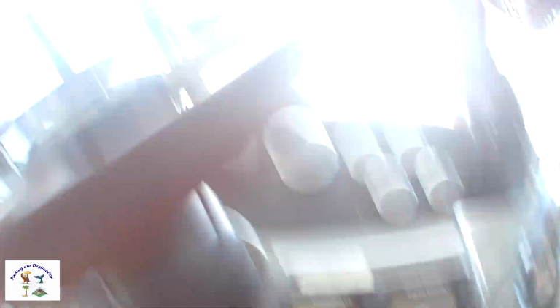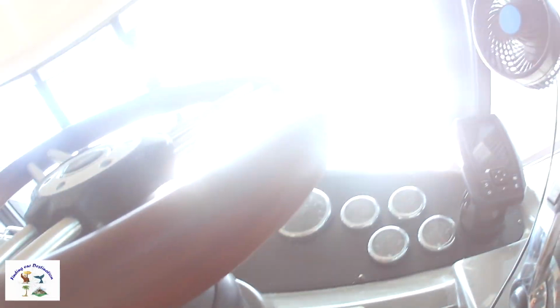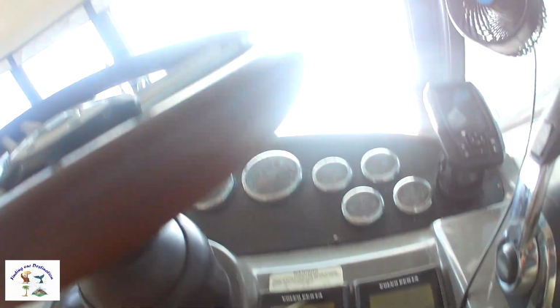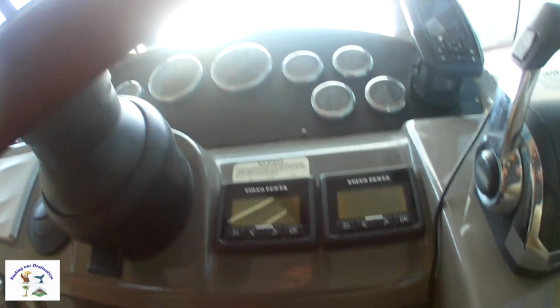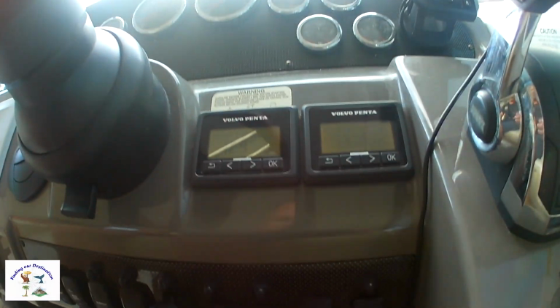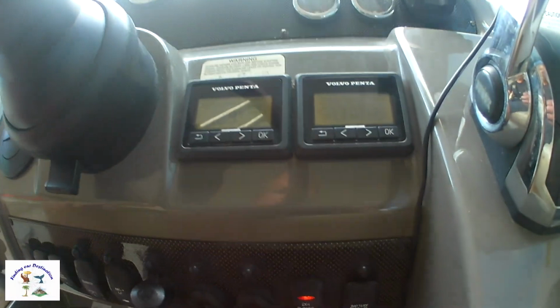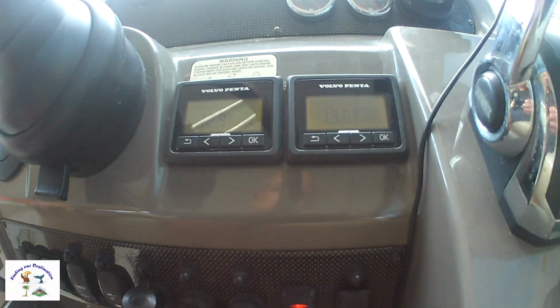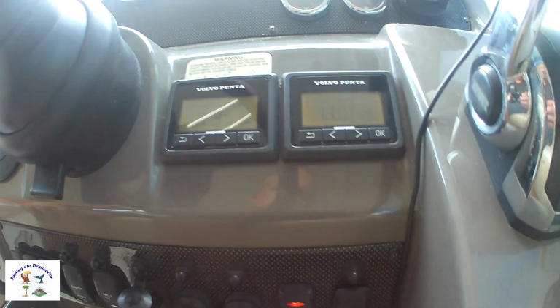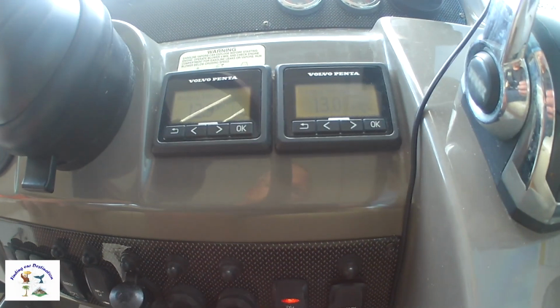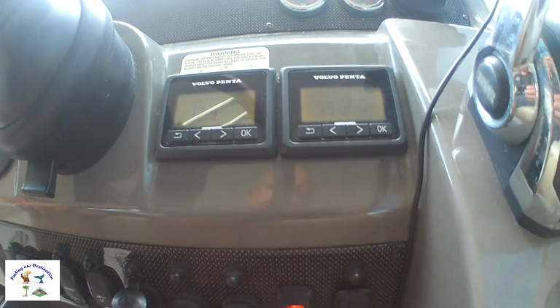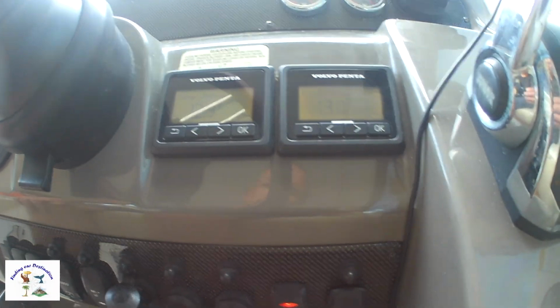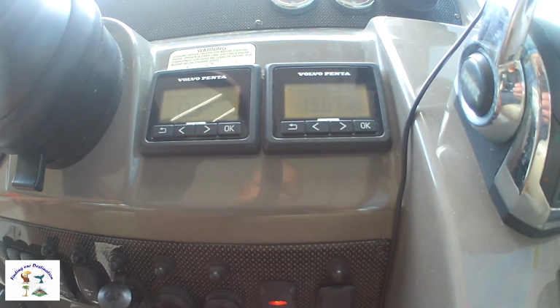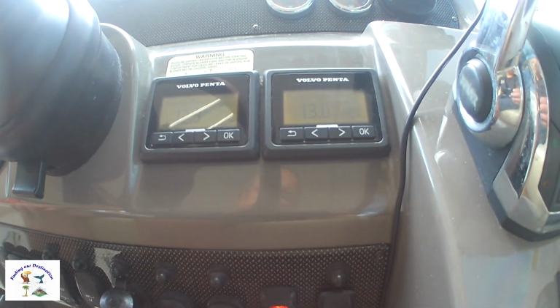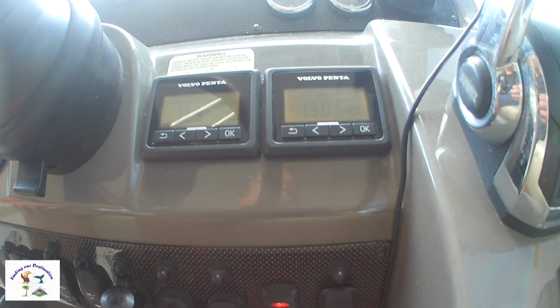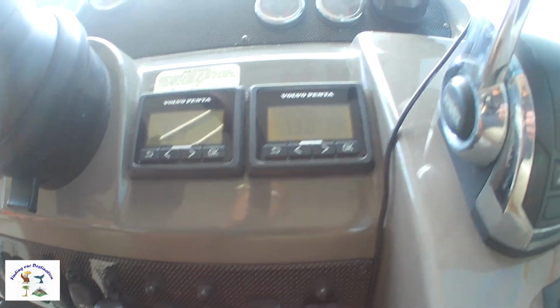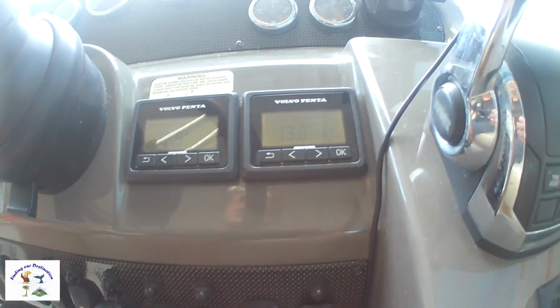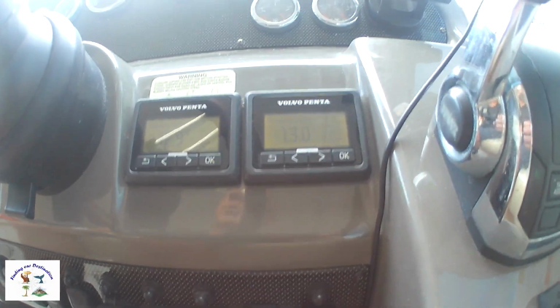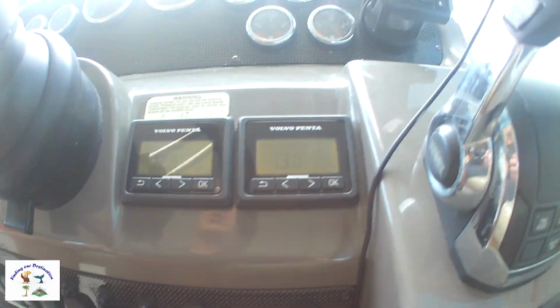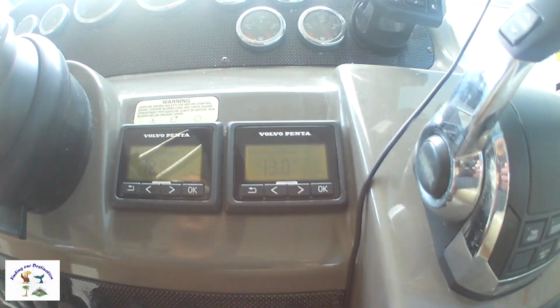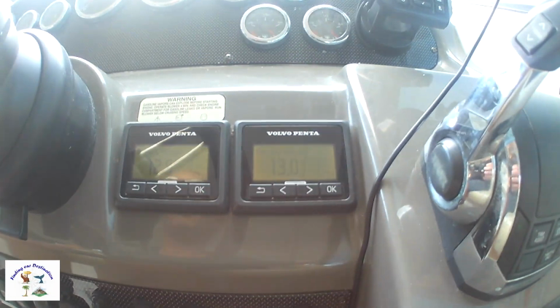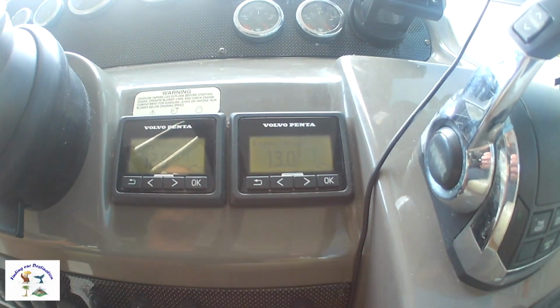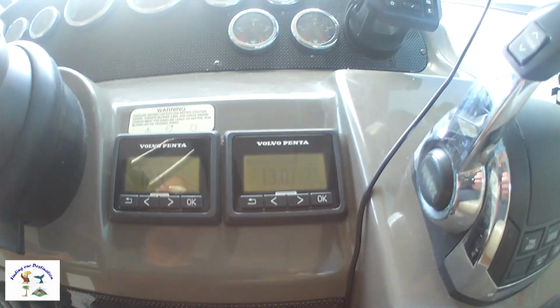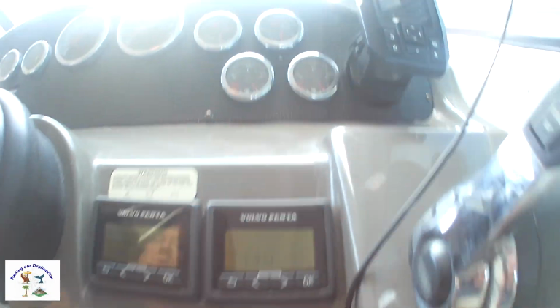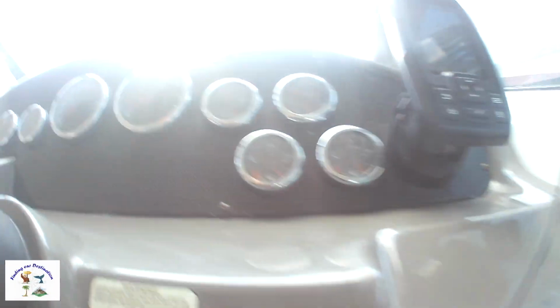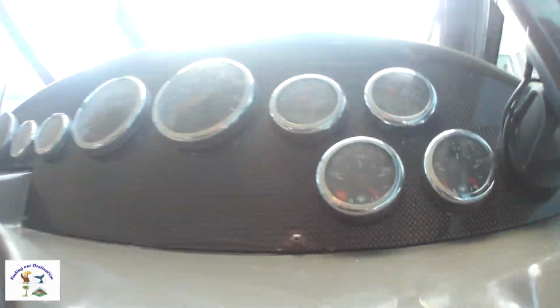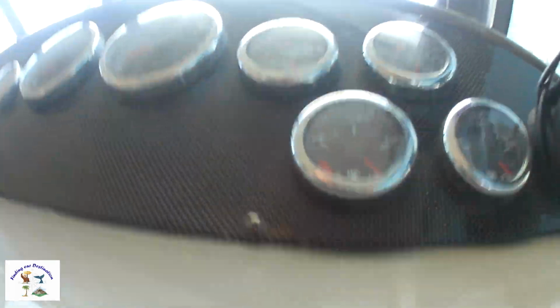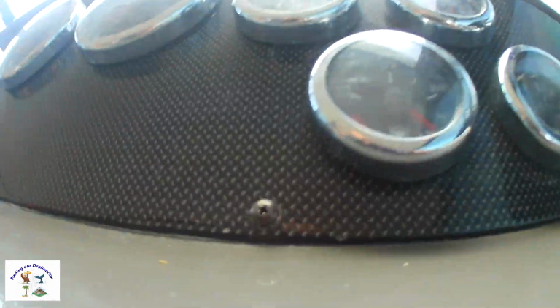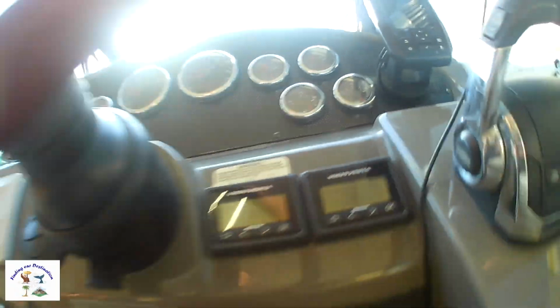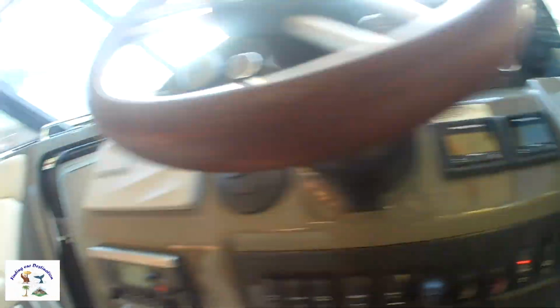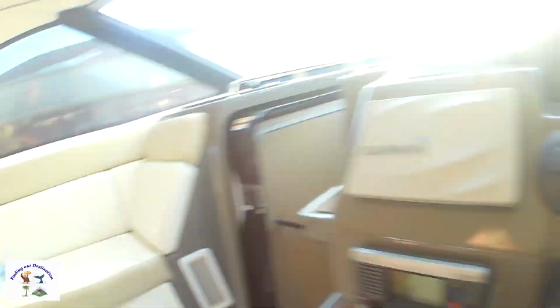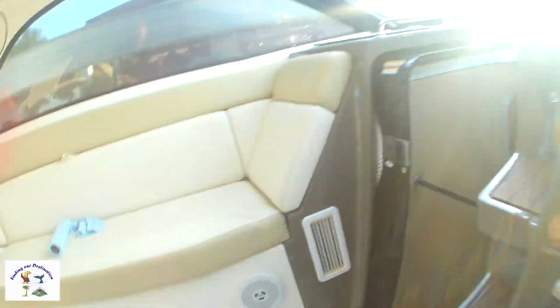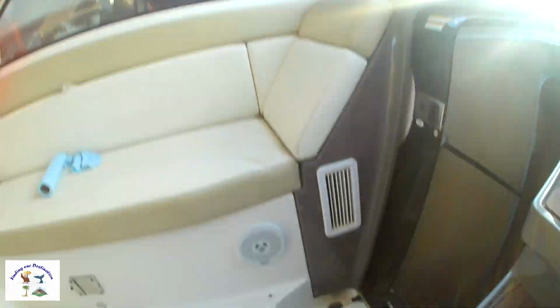Just turn the blower on, so we'll let that run for a few minutes, then we'll start her up.